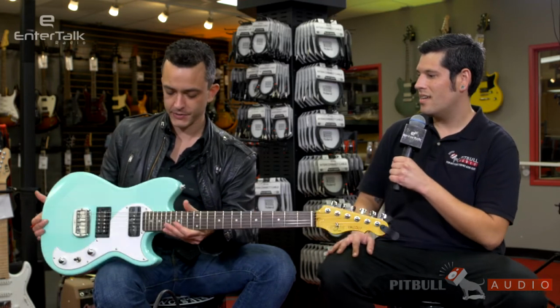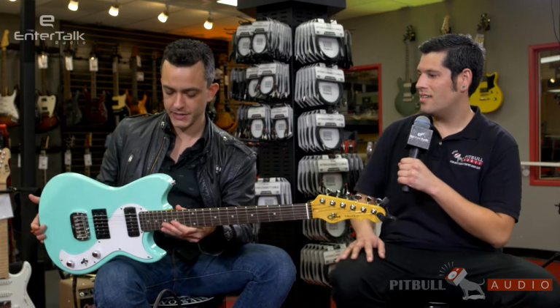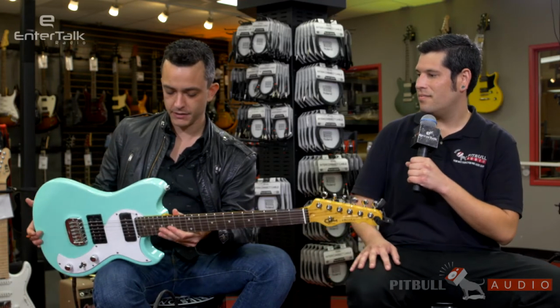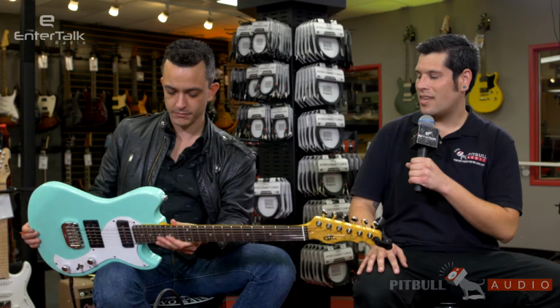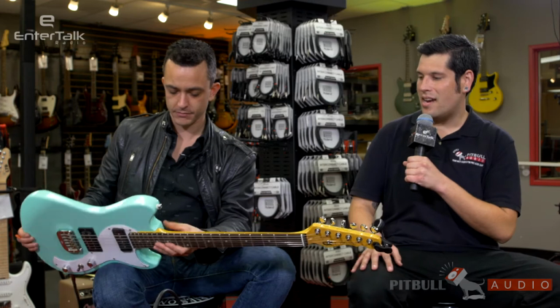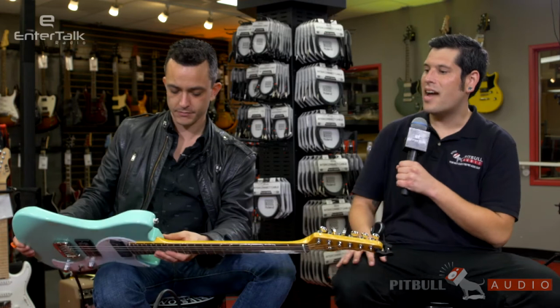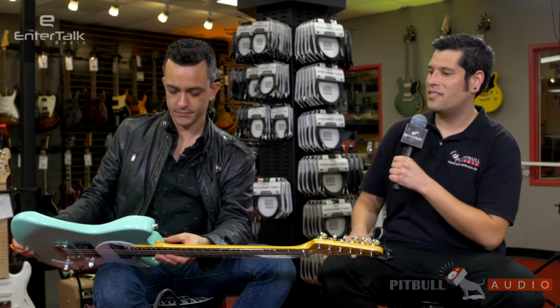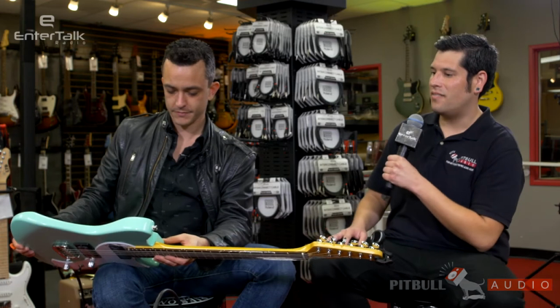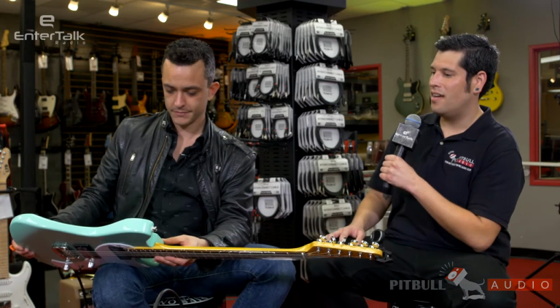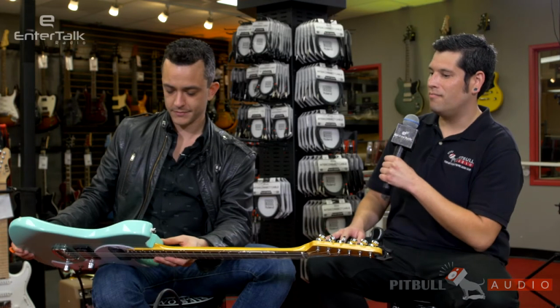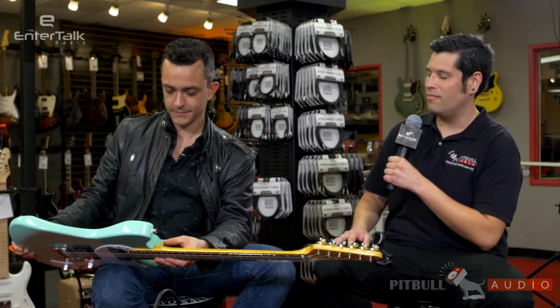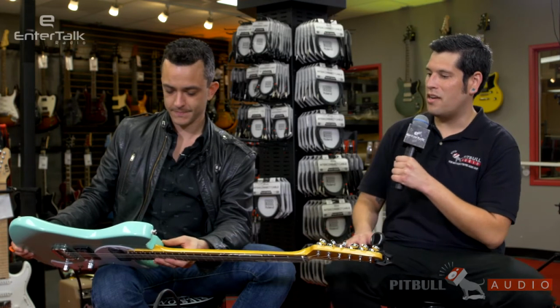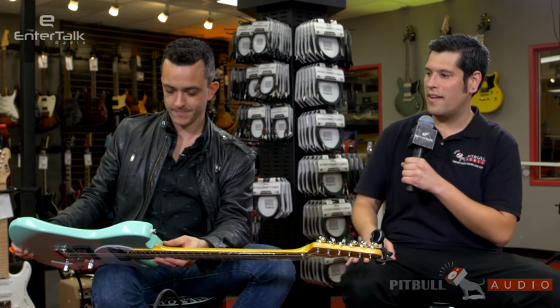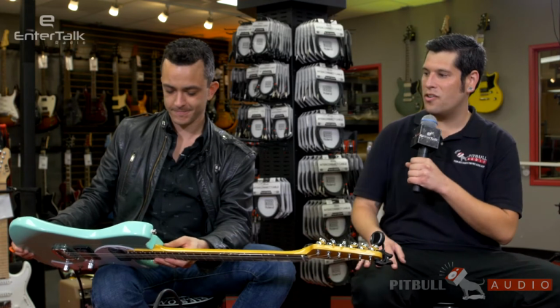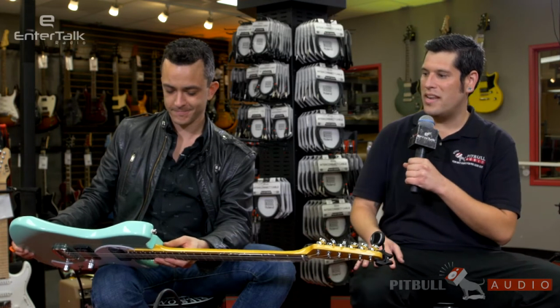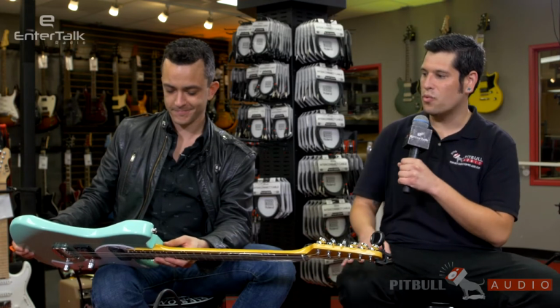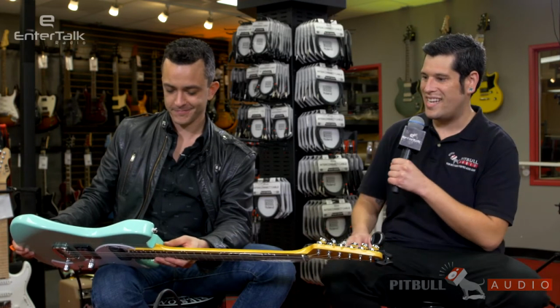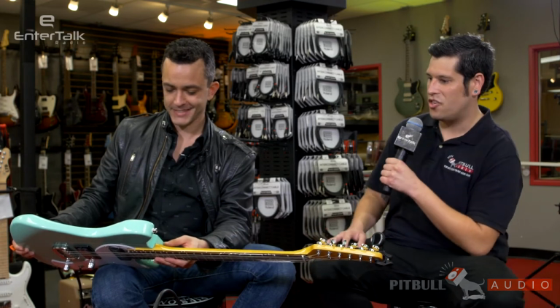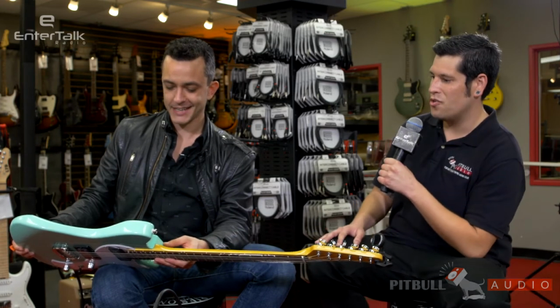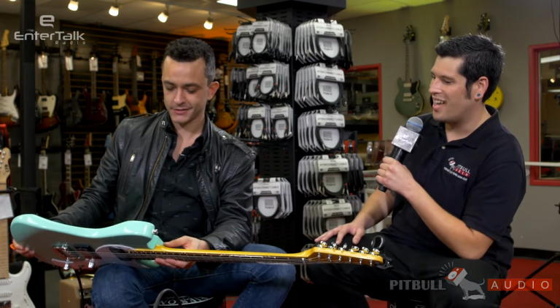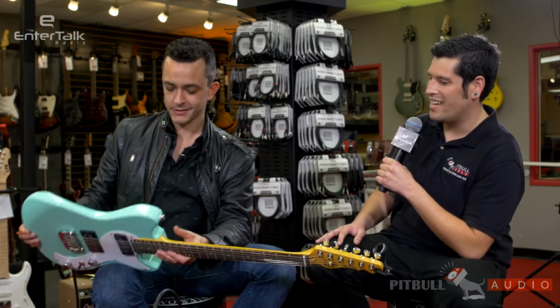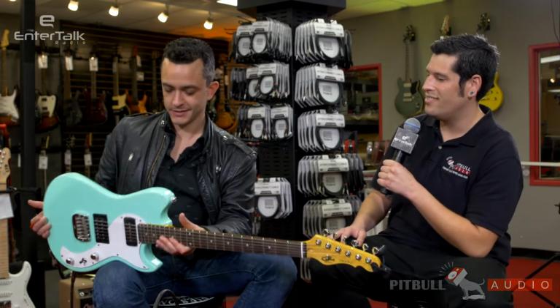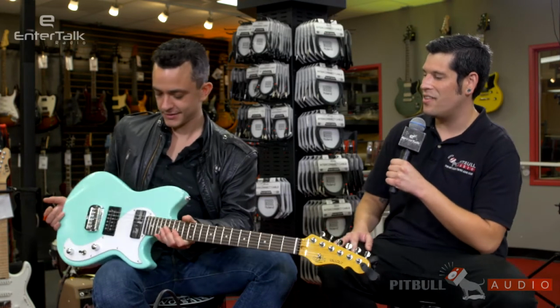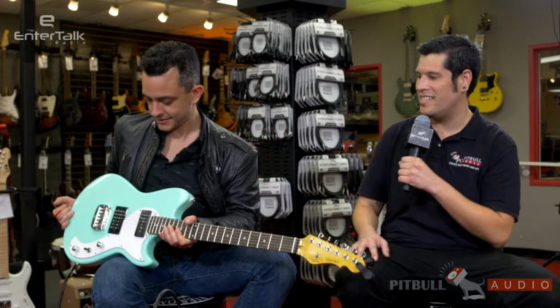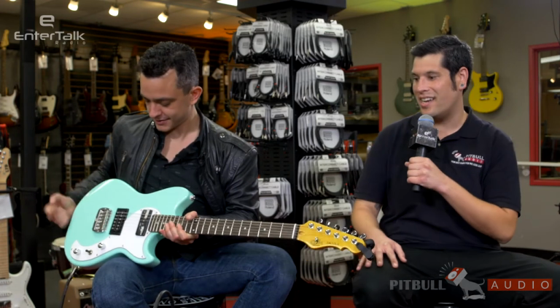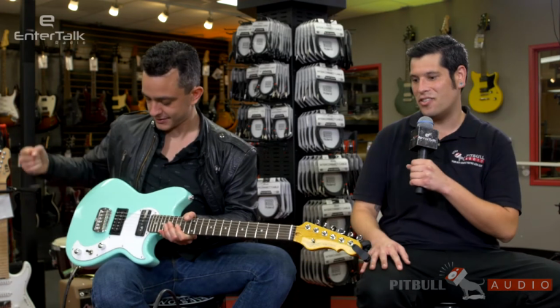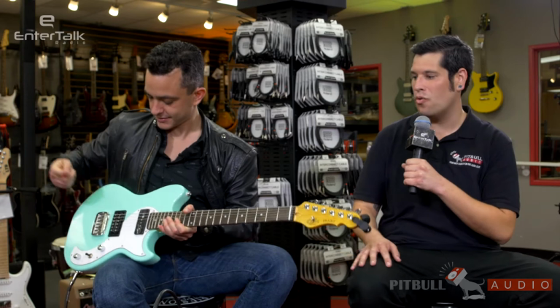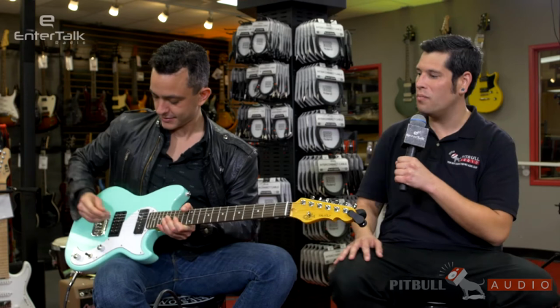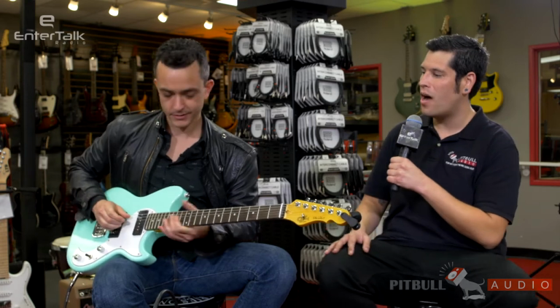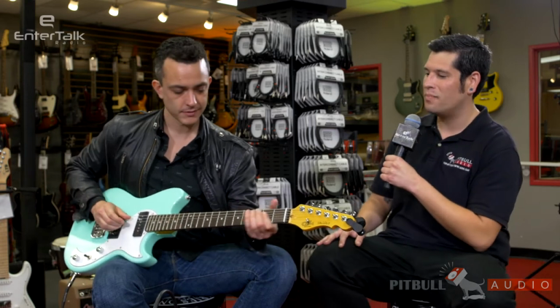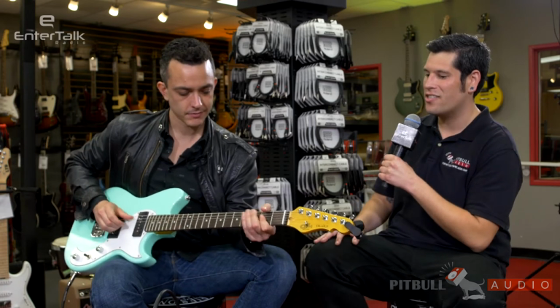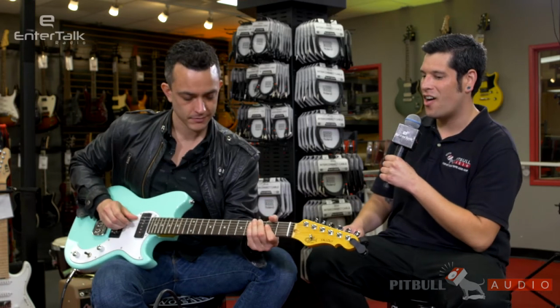It's really neat. And in a nice Leo Fender mint green, too. I definitely dig it. It's a cool, modern player's guitar.